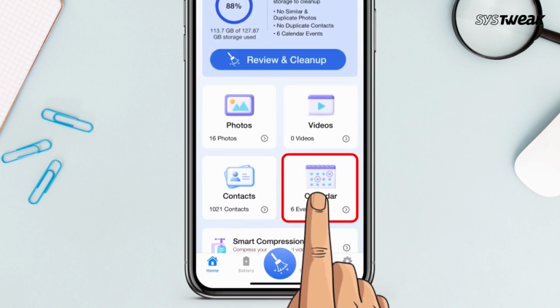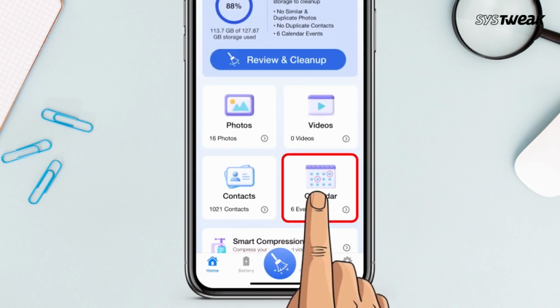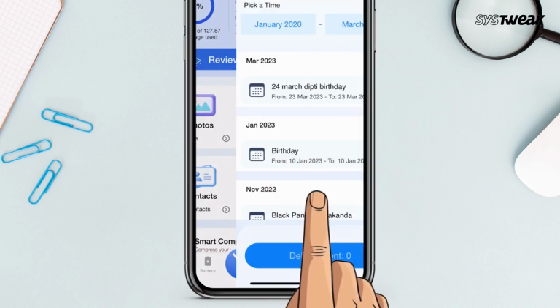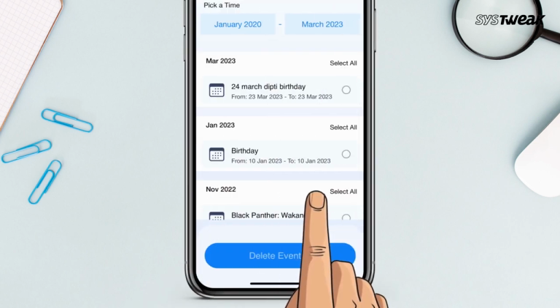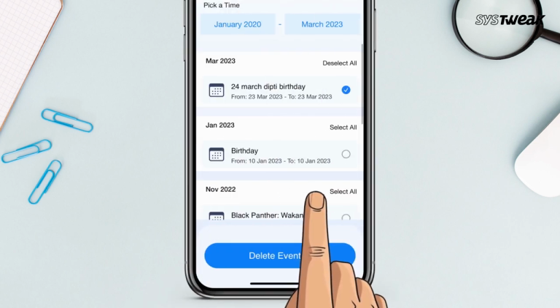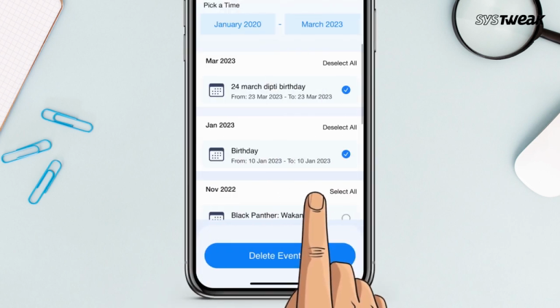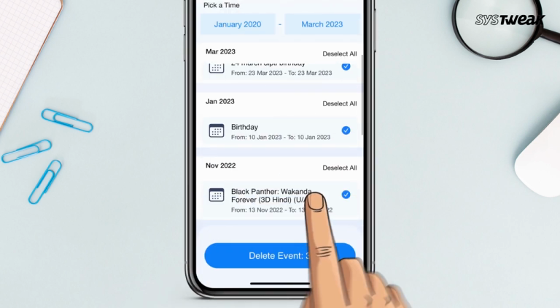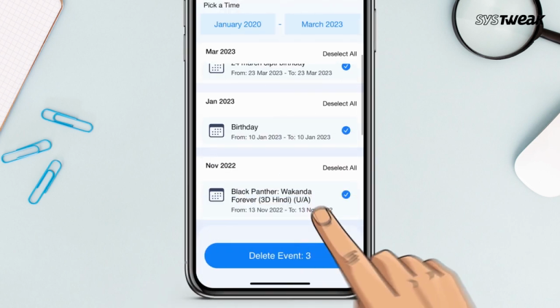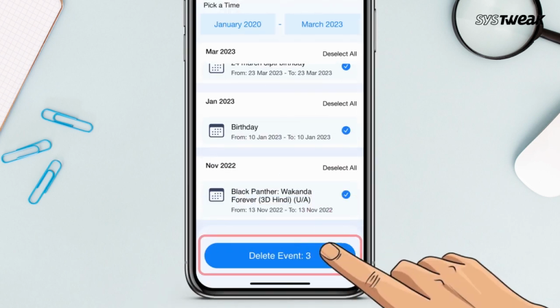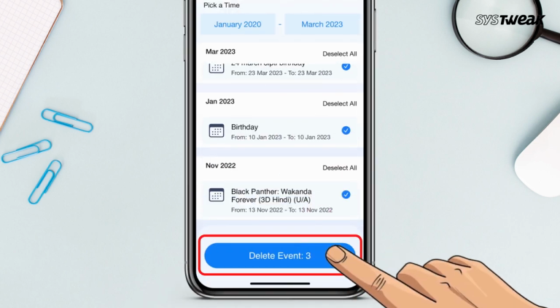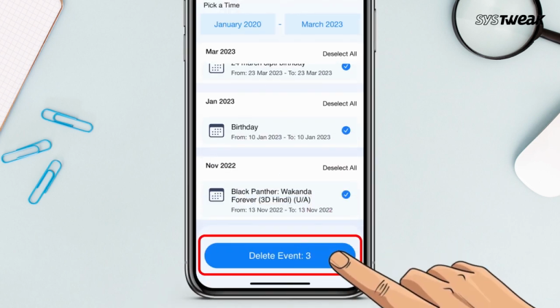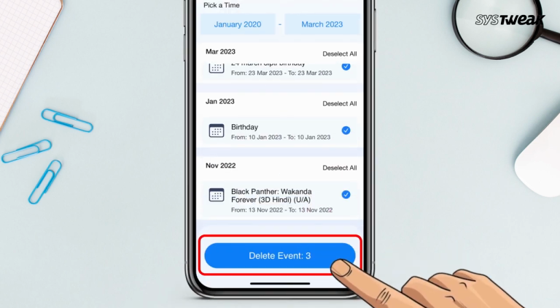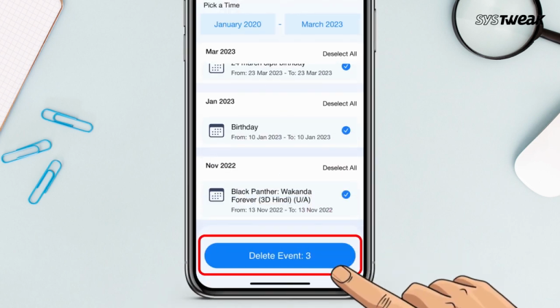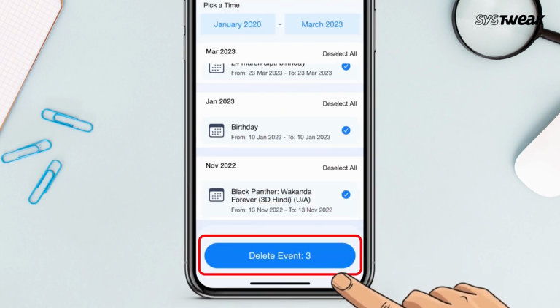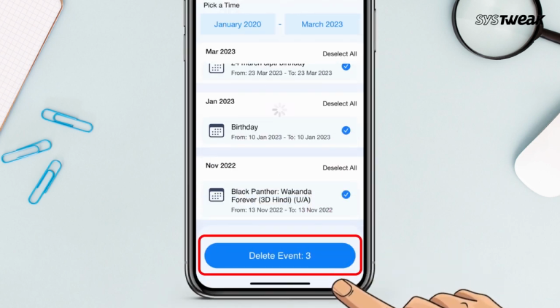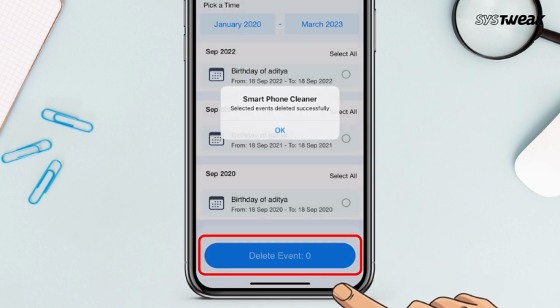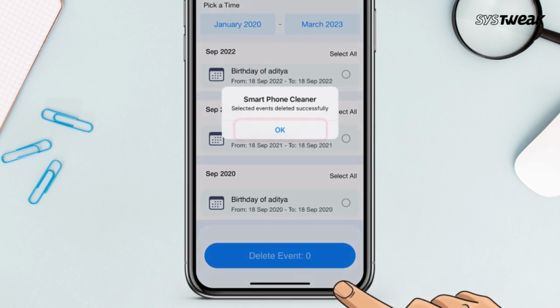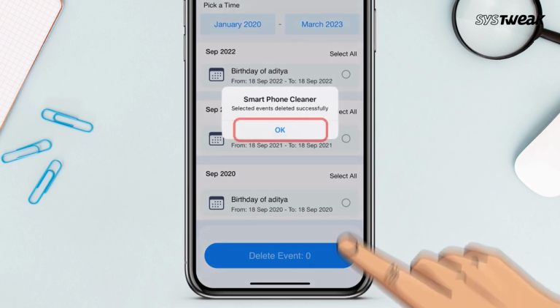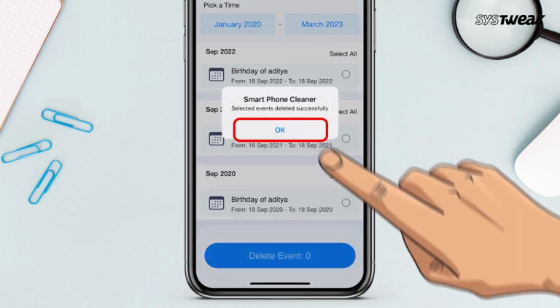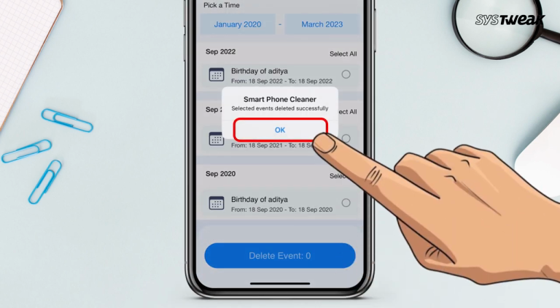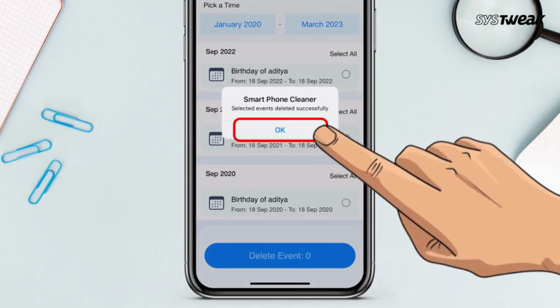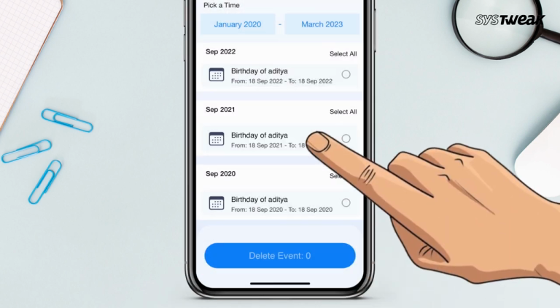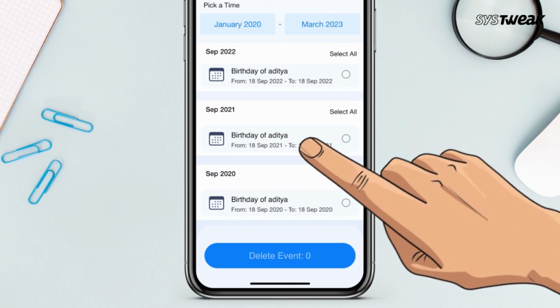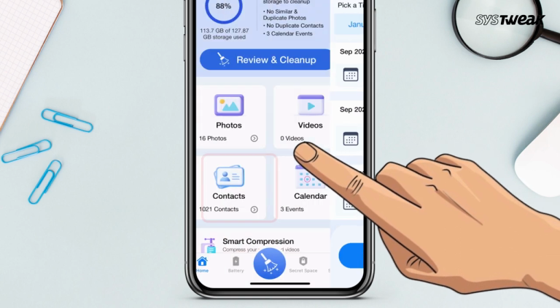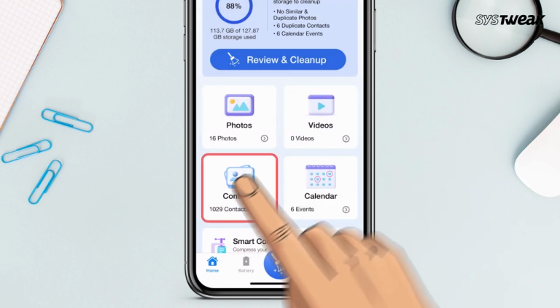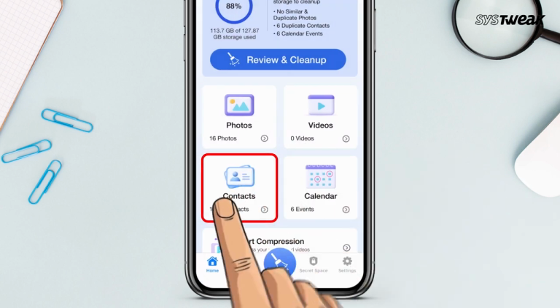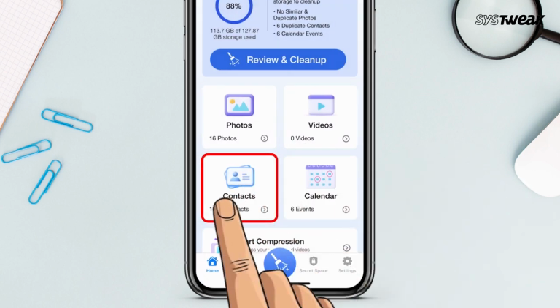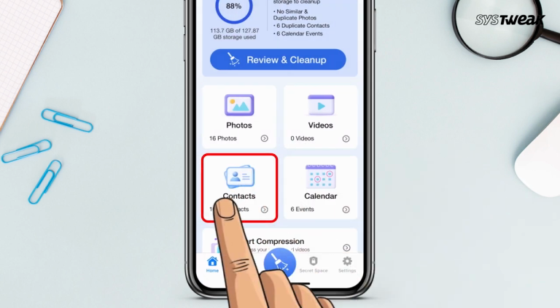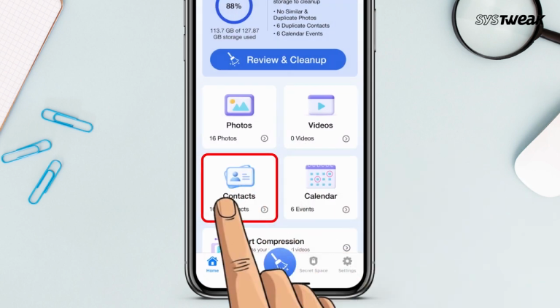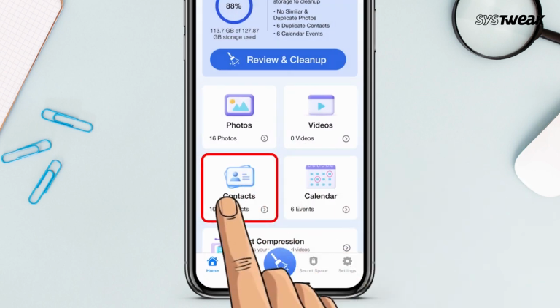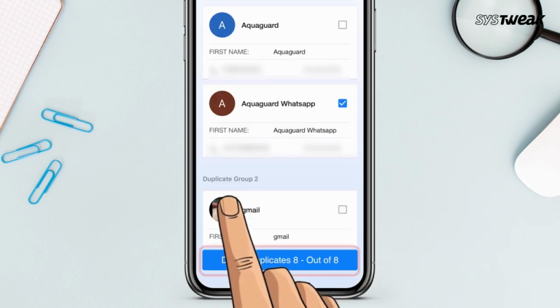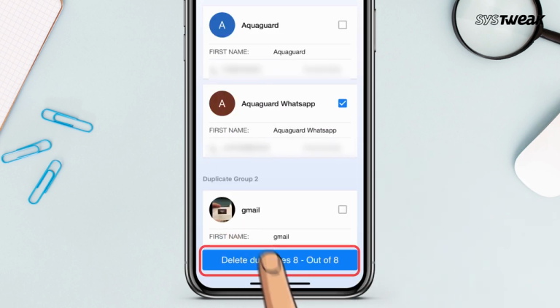You can also clean up old calendar events, incomplete and duplicate contacts.